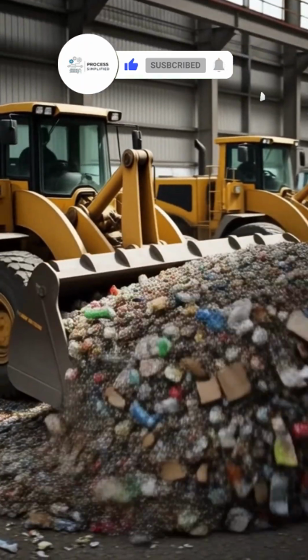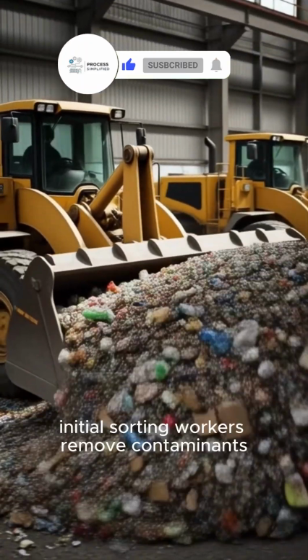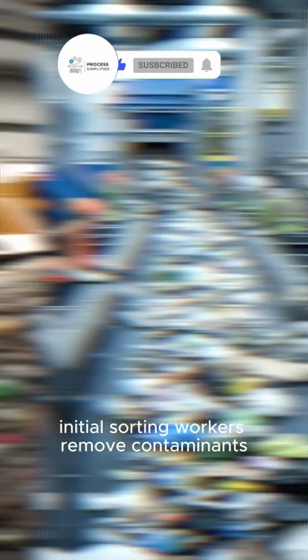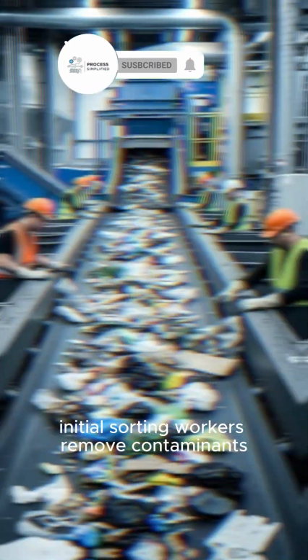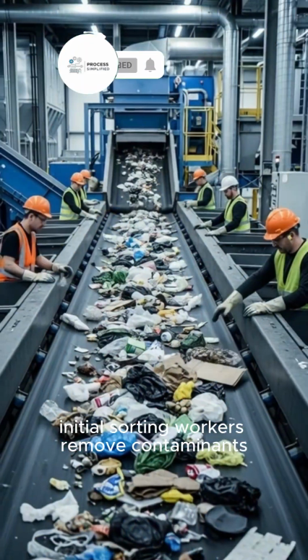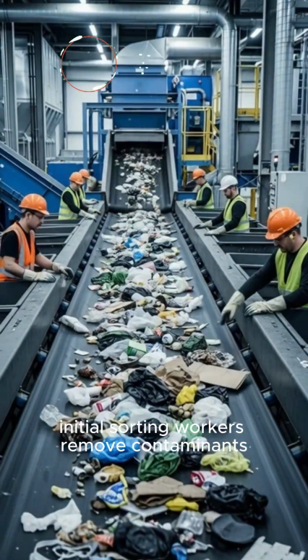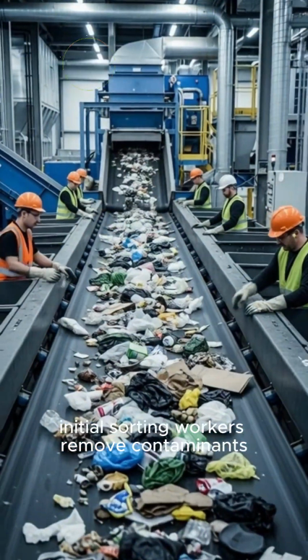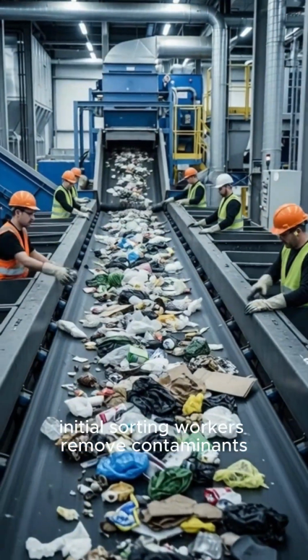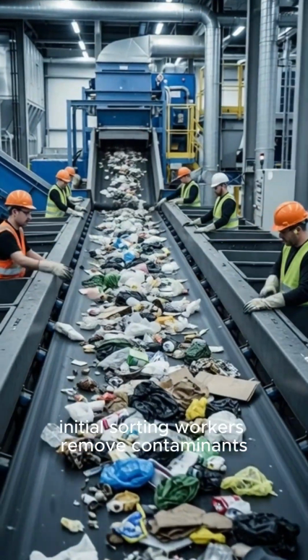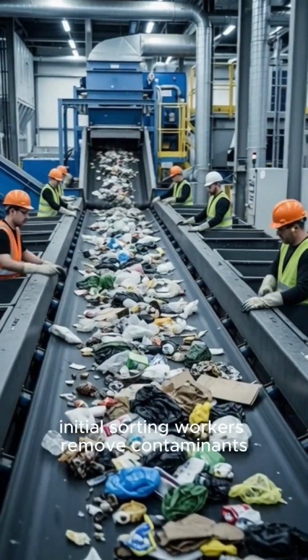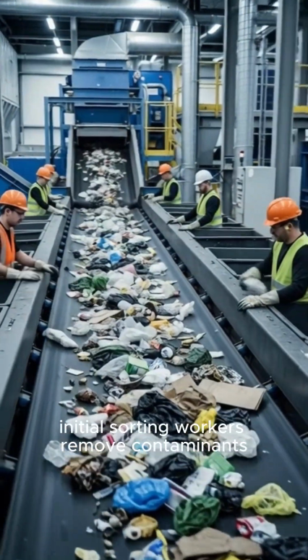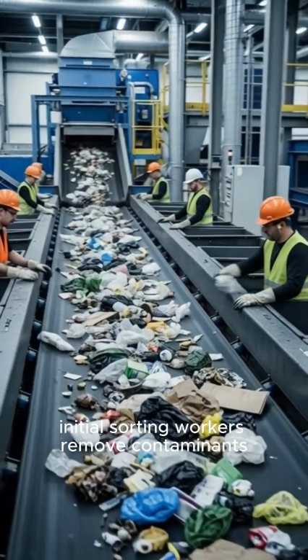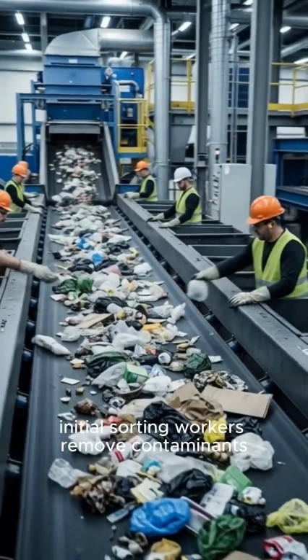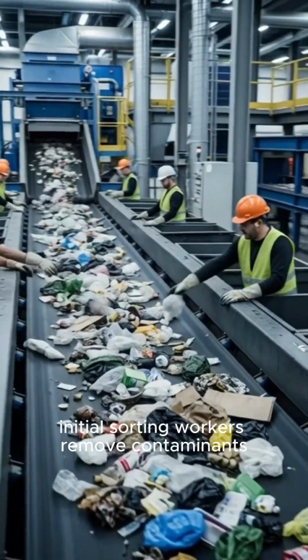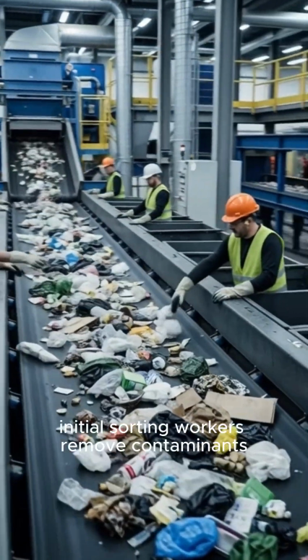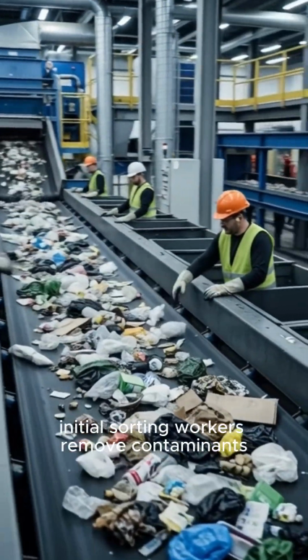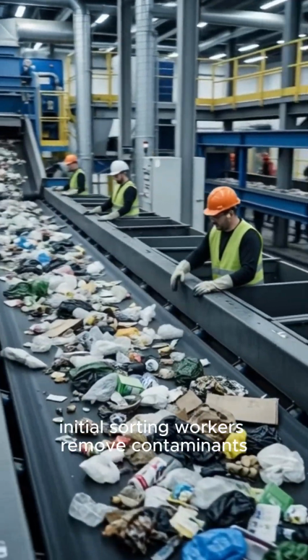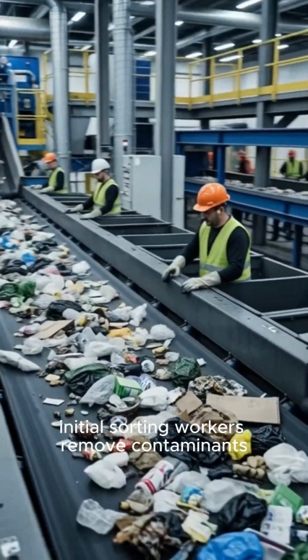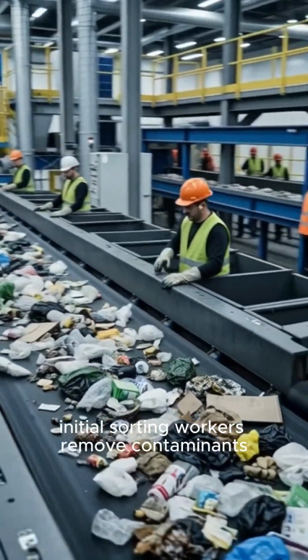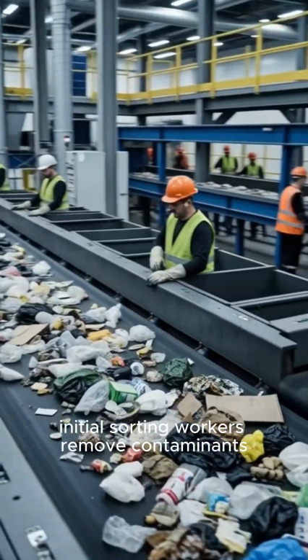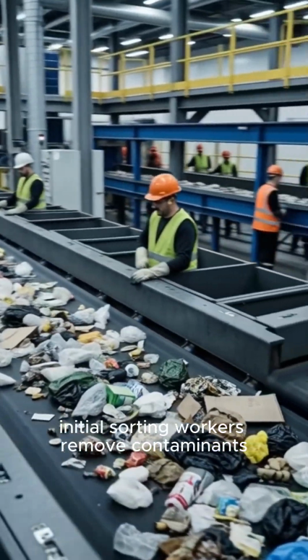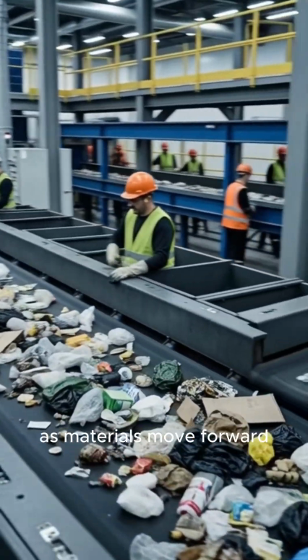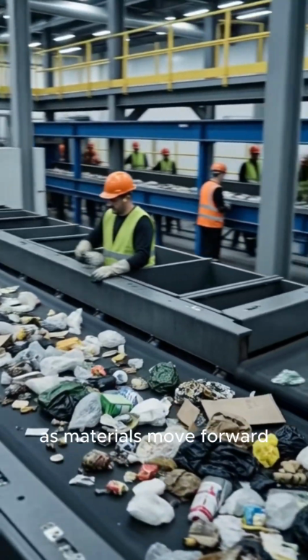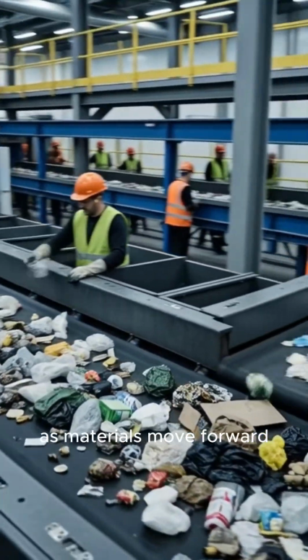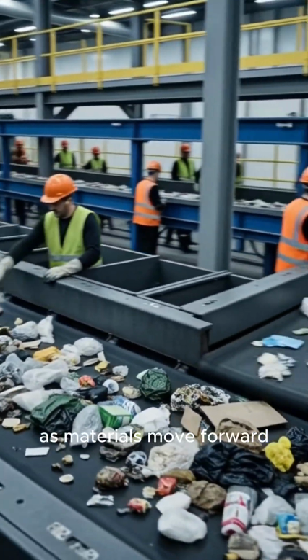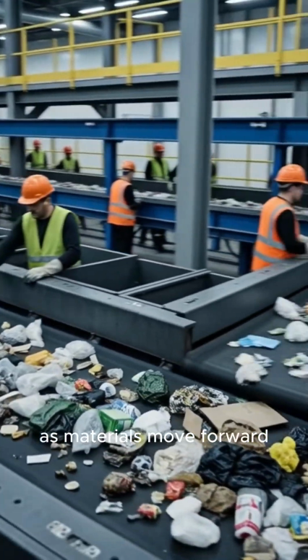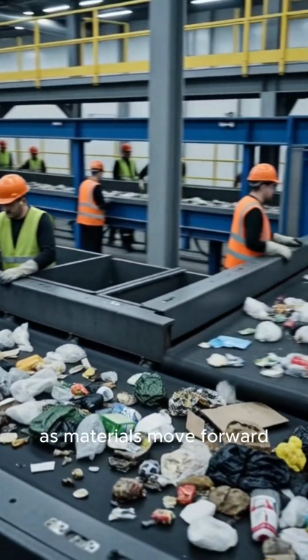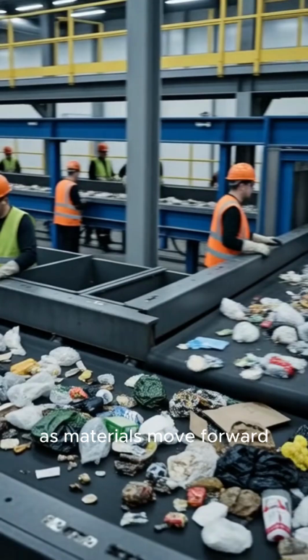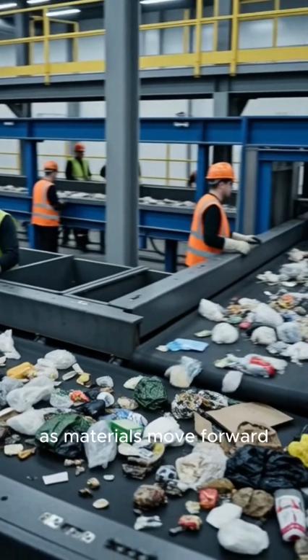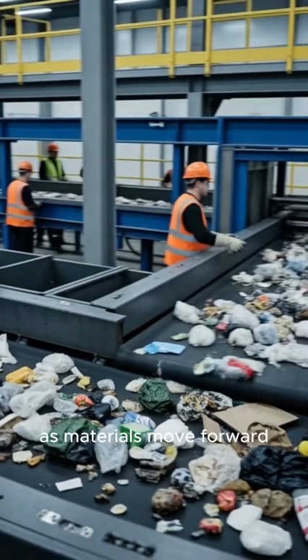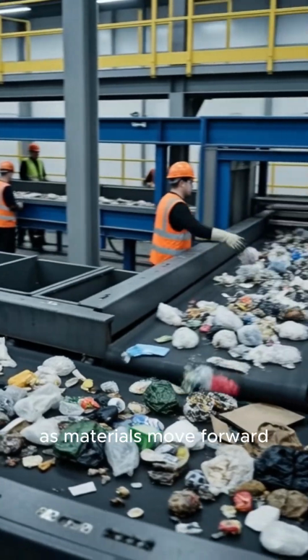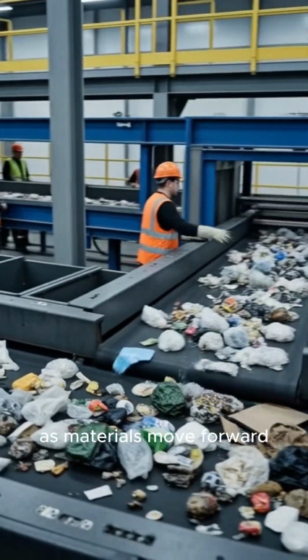Initial sorting: workers remove contaminants as materials move forward.